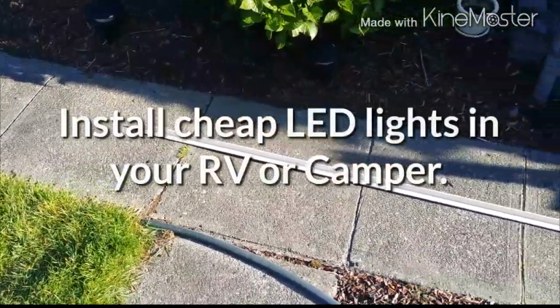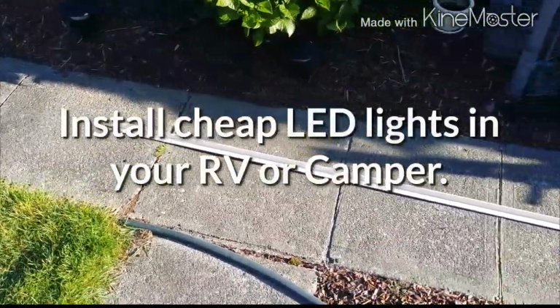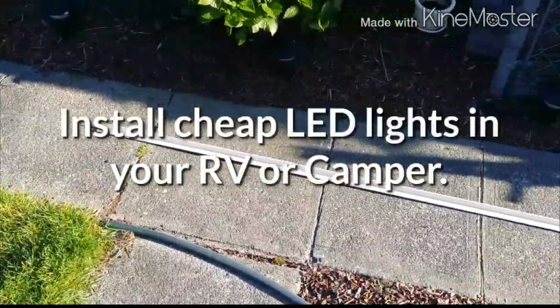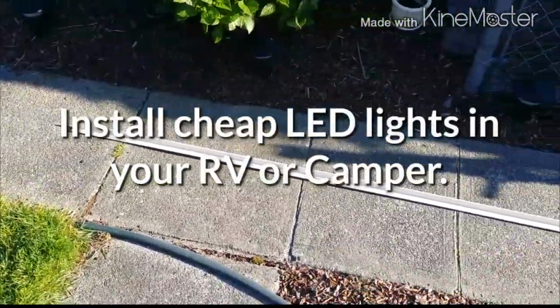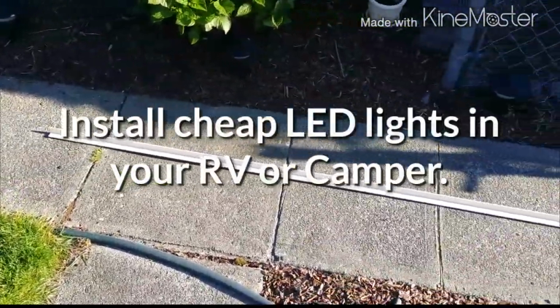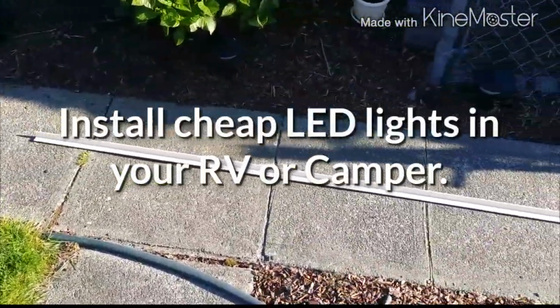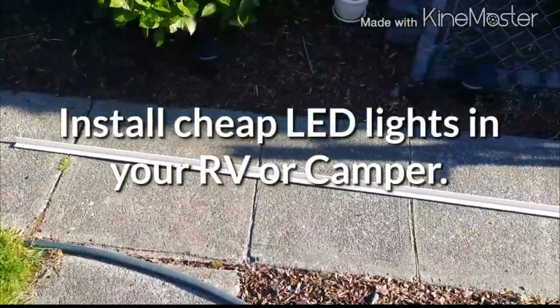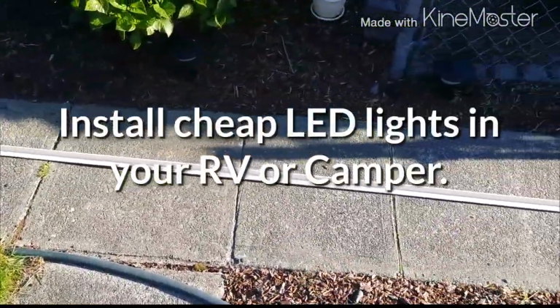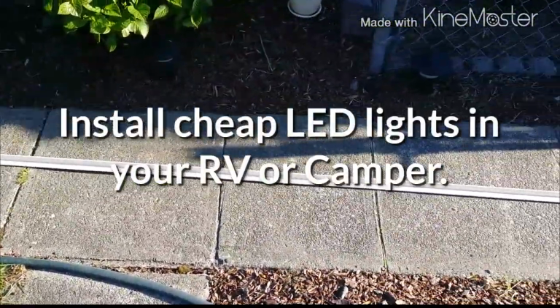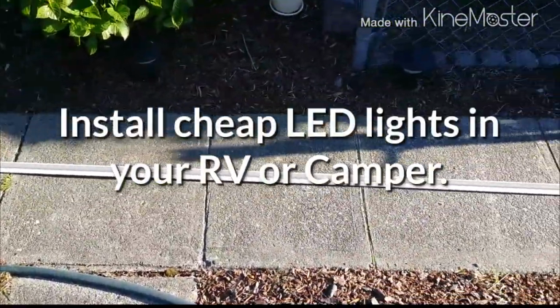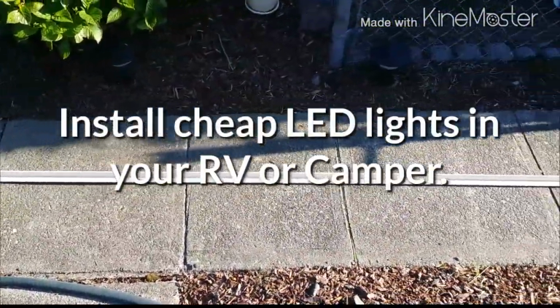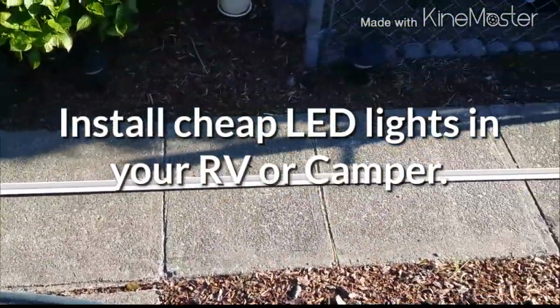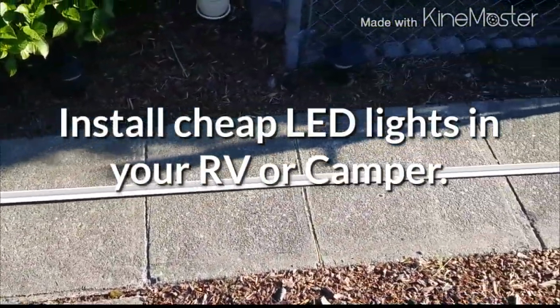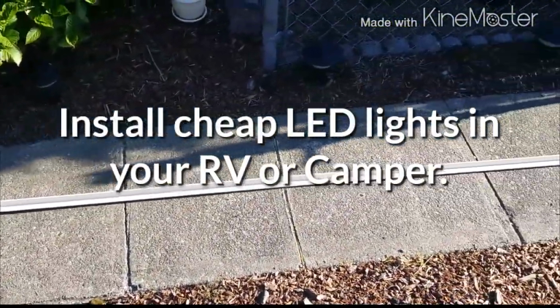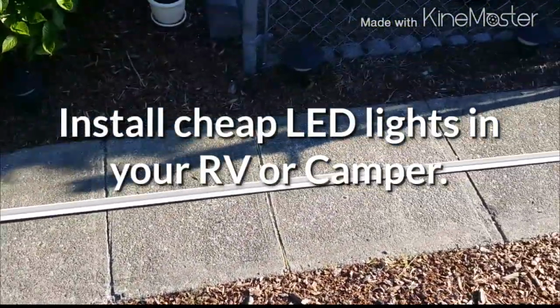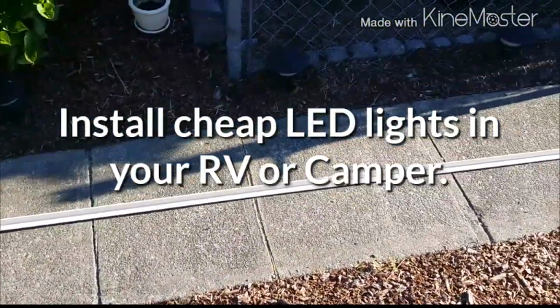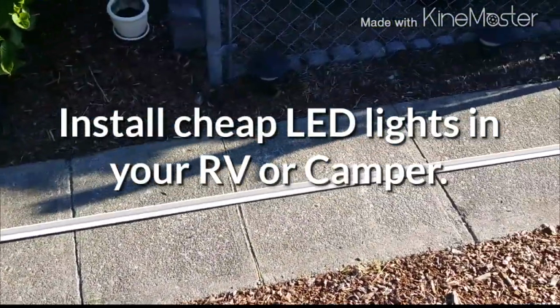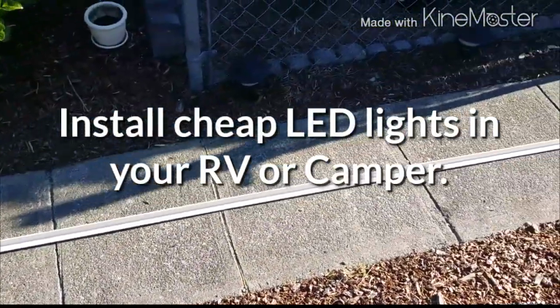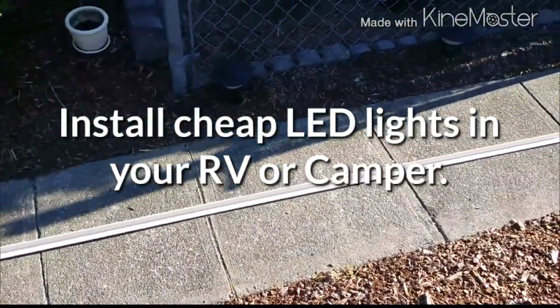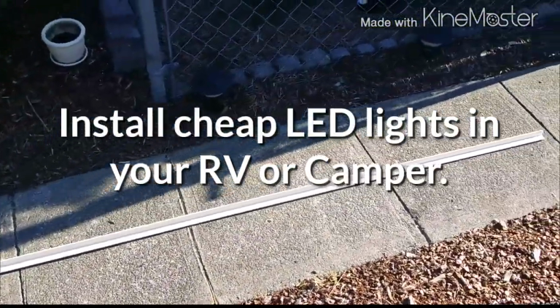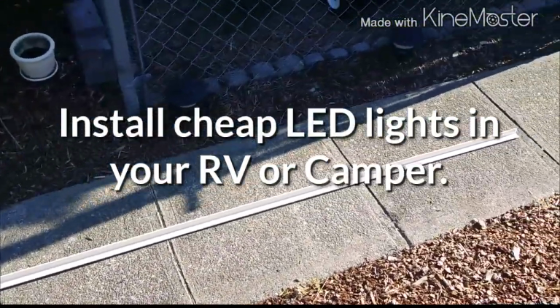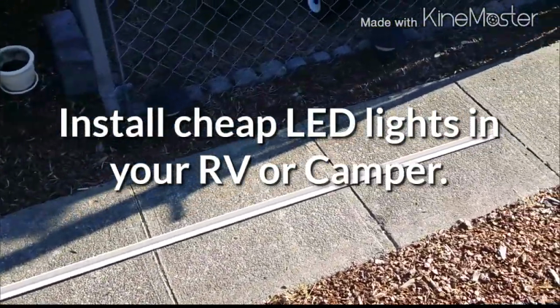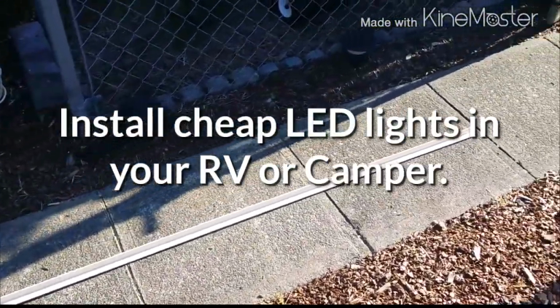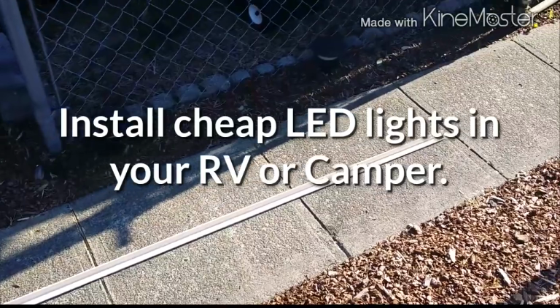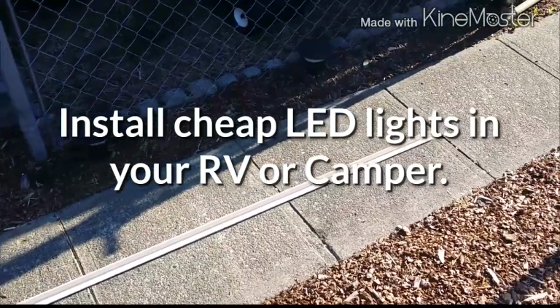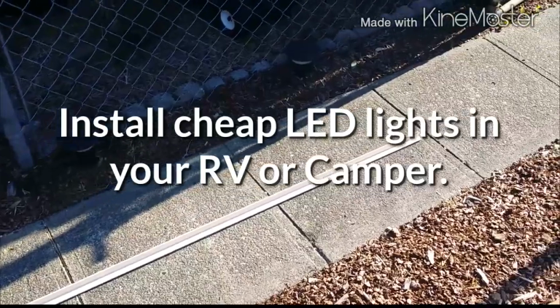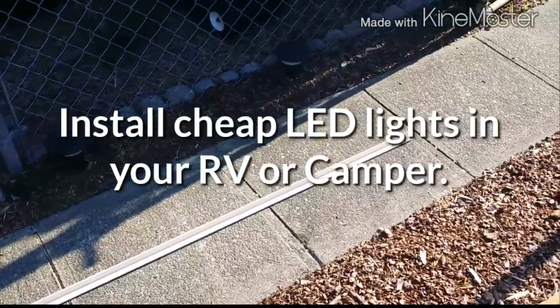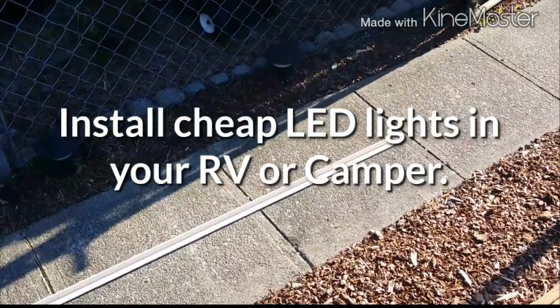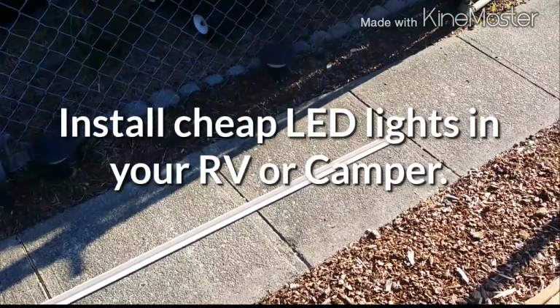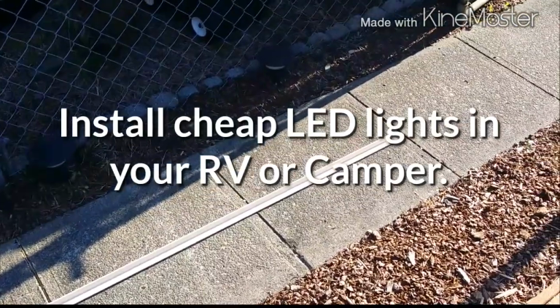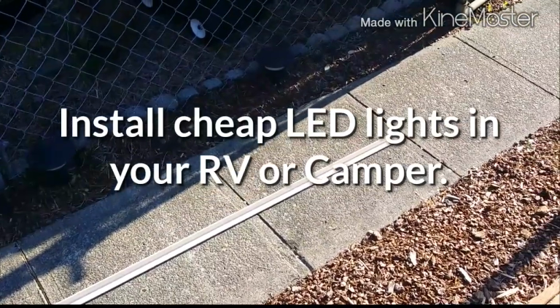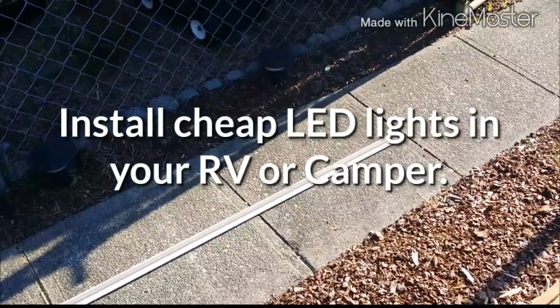Hi YouTube, today we're going to show you how to install ambient lighting in your RV.